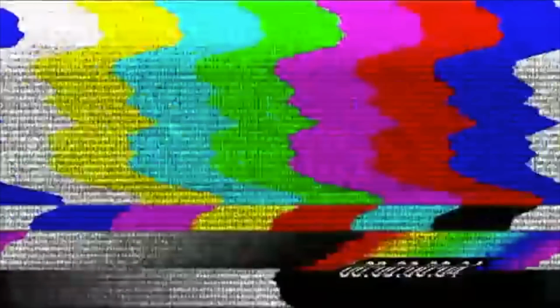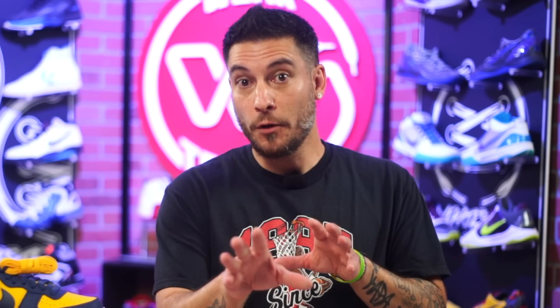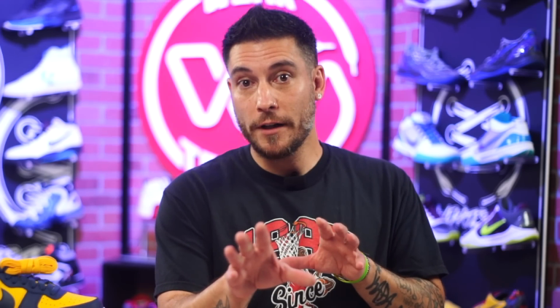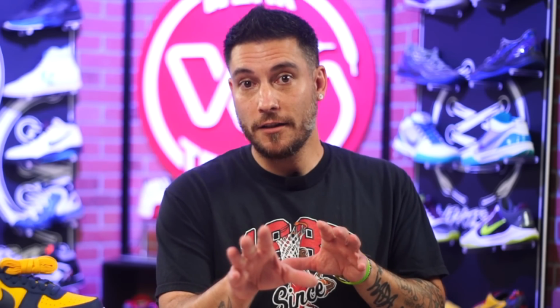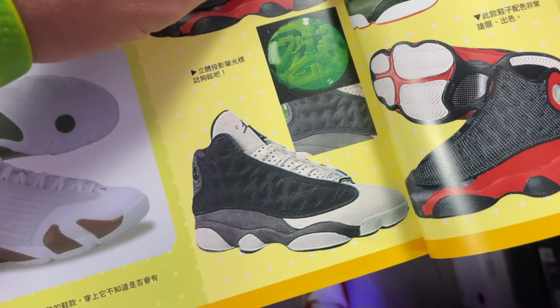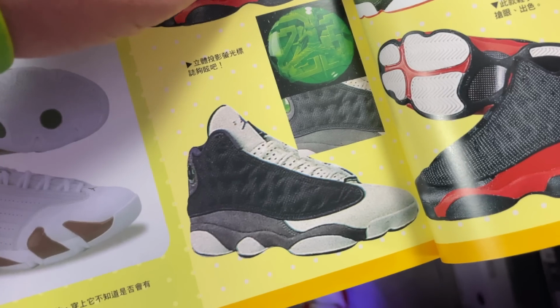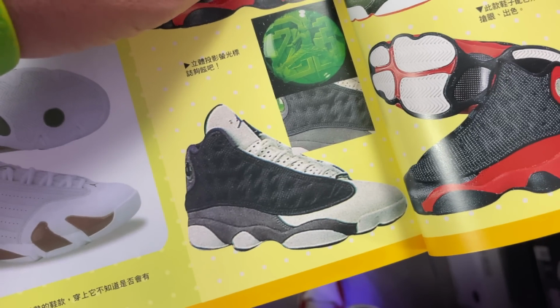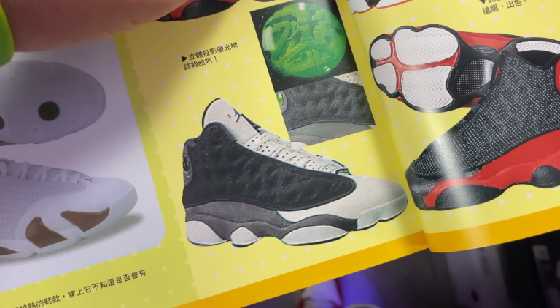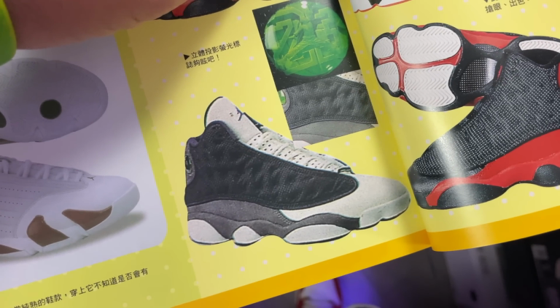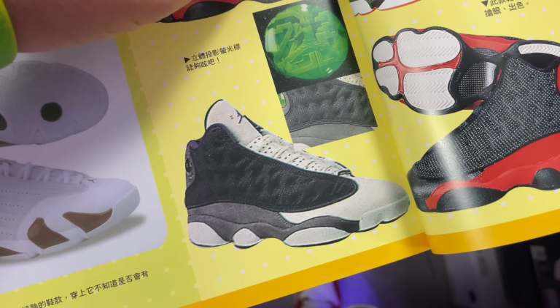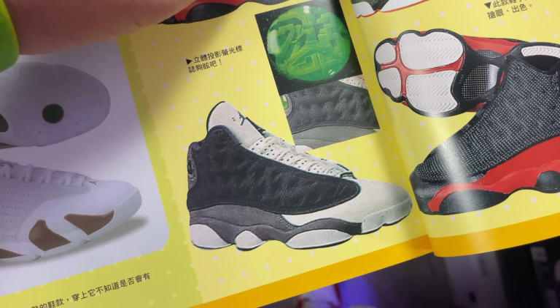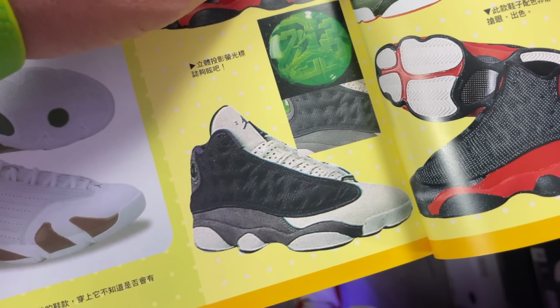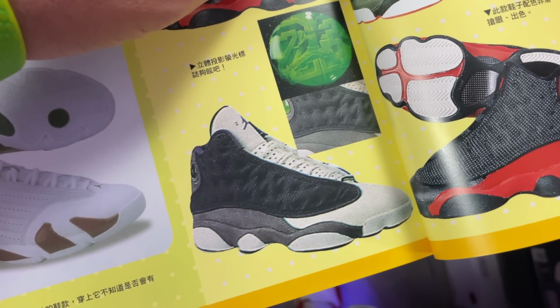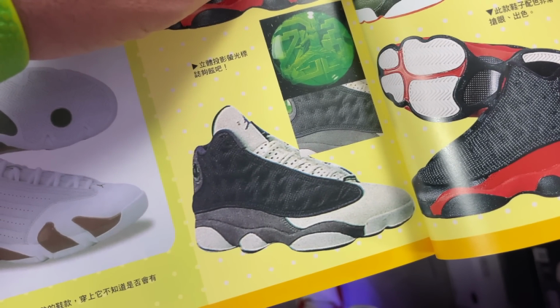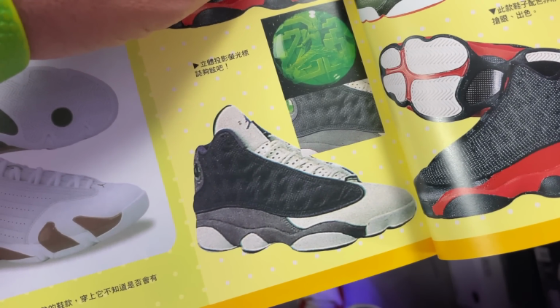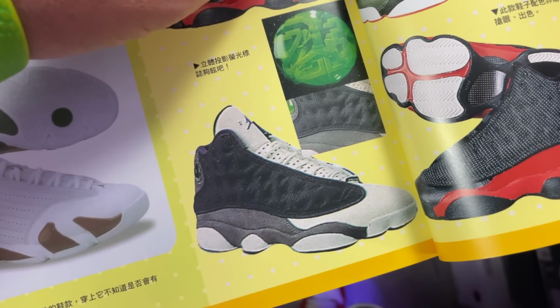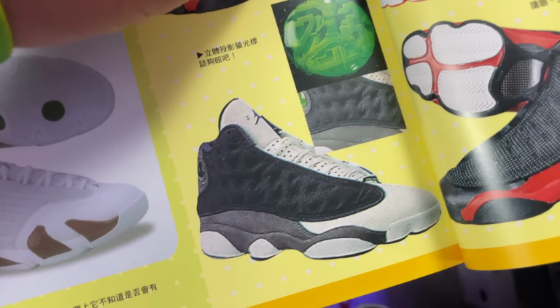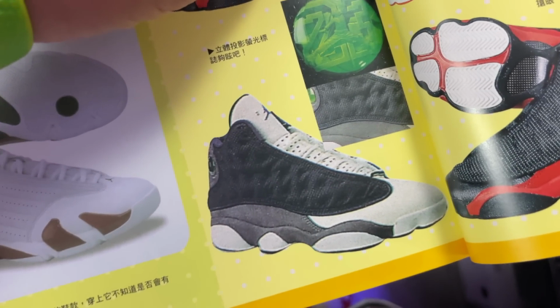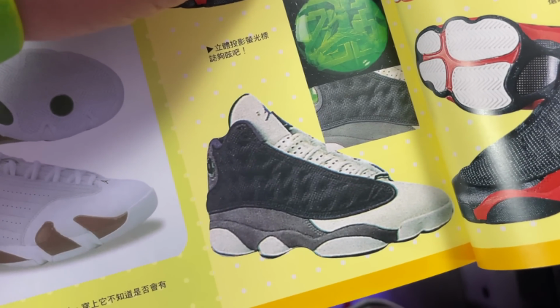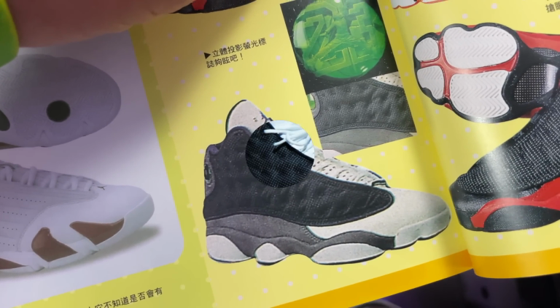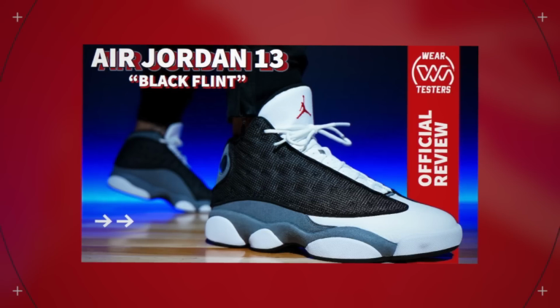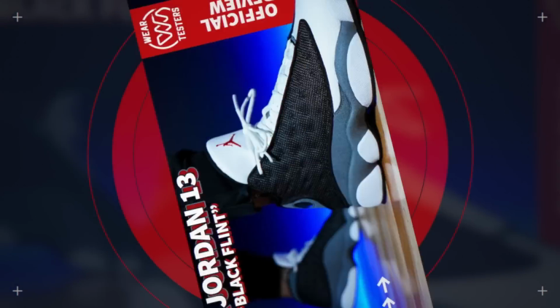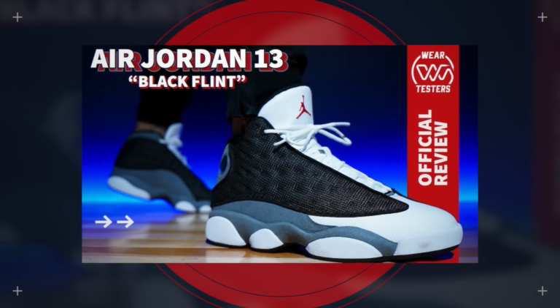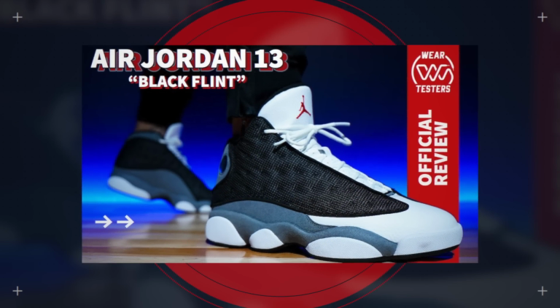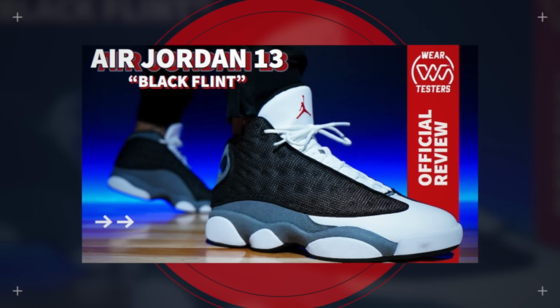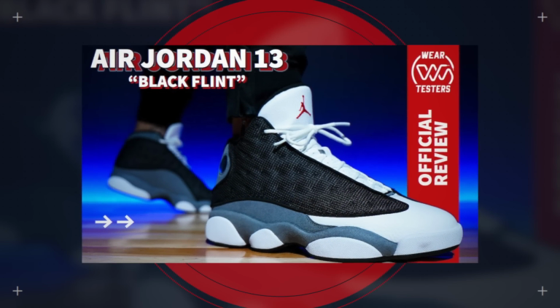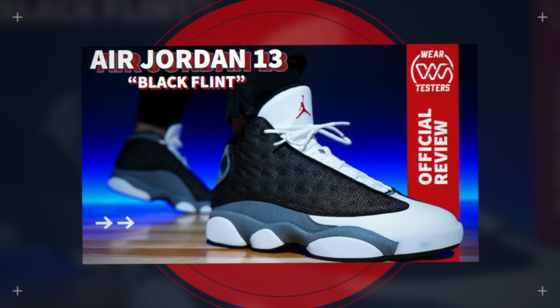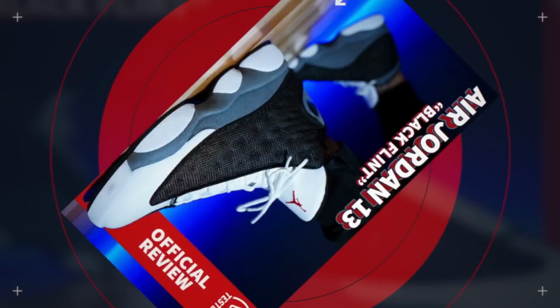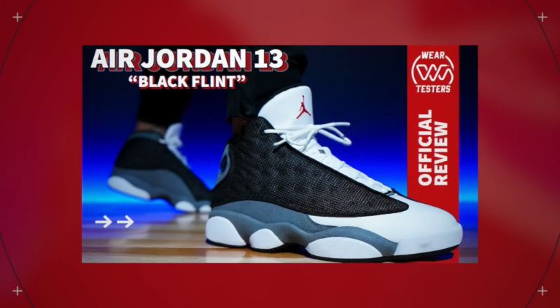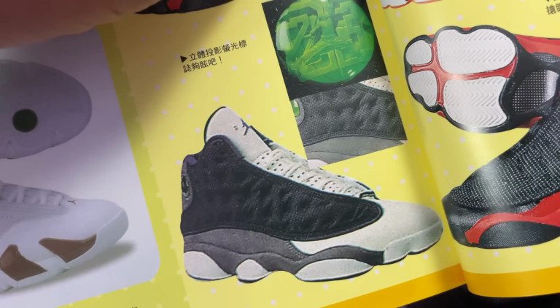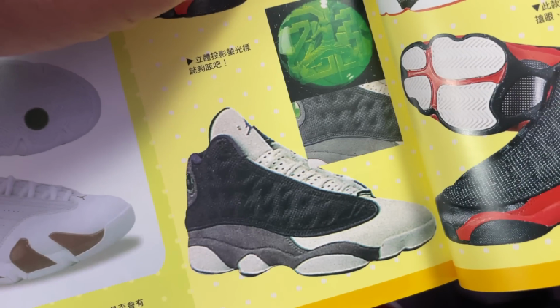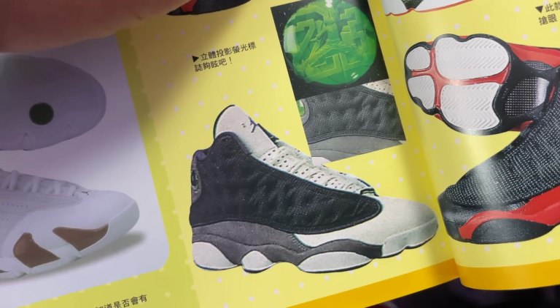Real quick though — what do those look like right there? They kind of look like the black flints, even though they're just the regular flints.